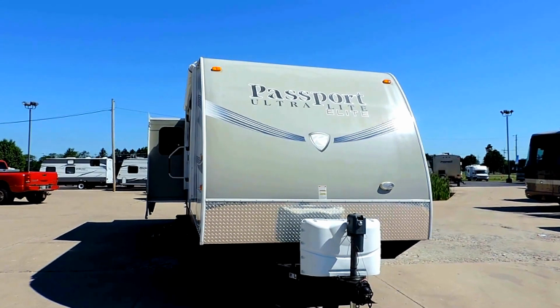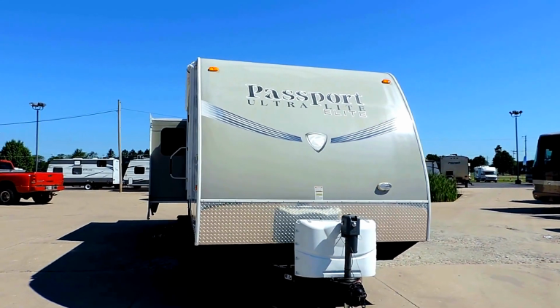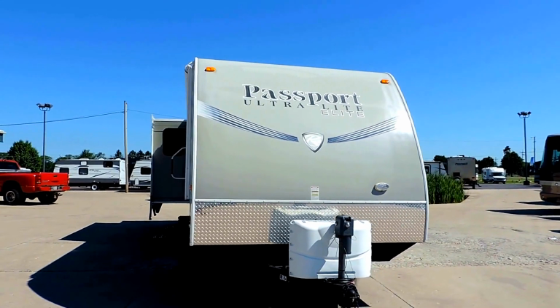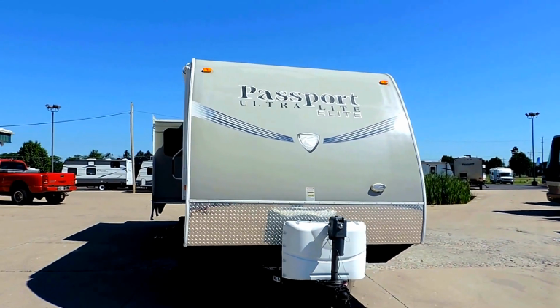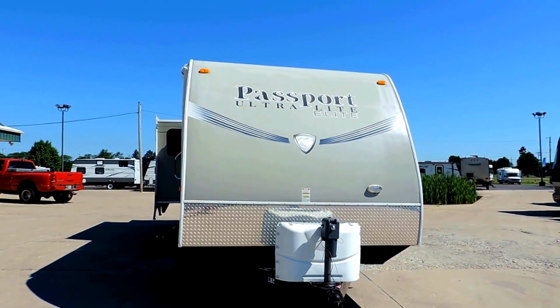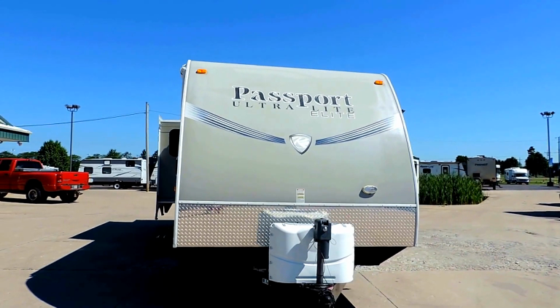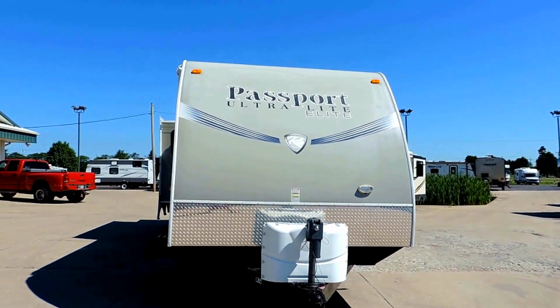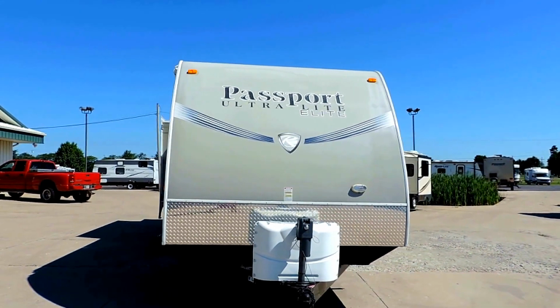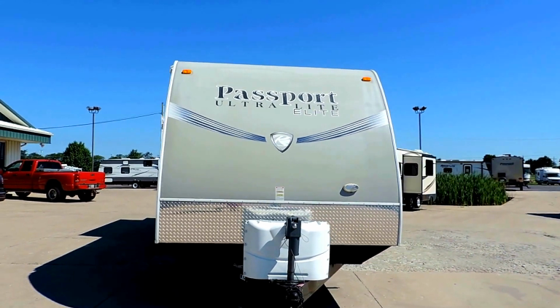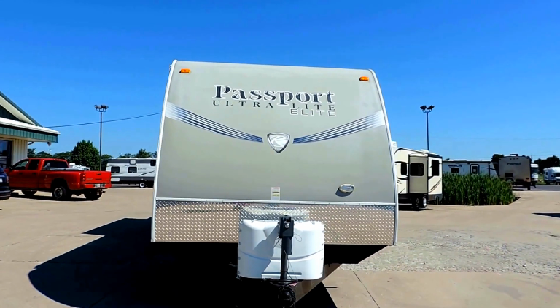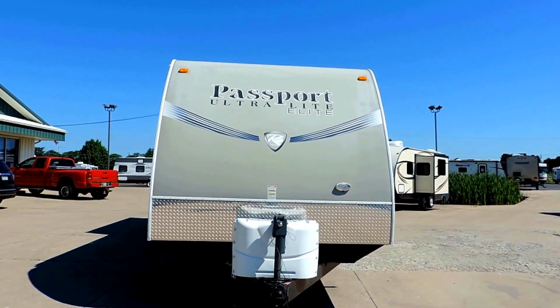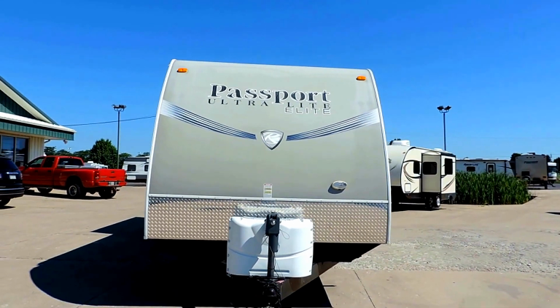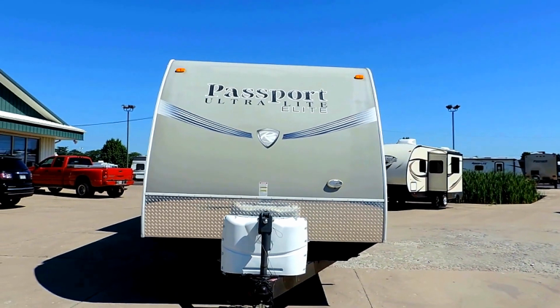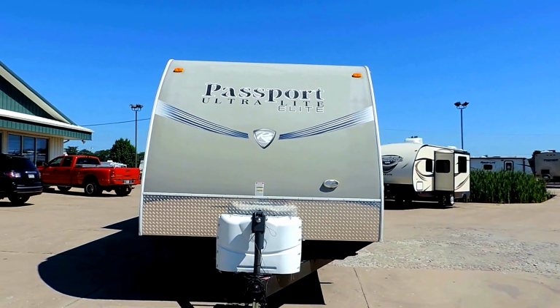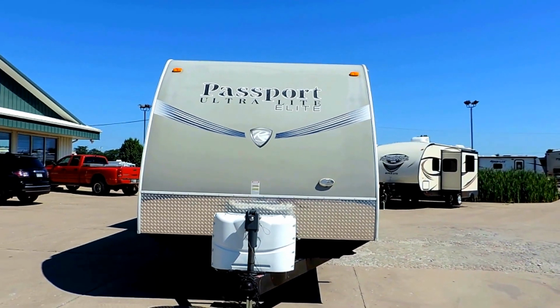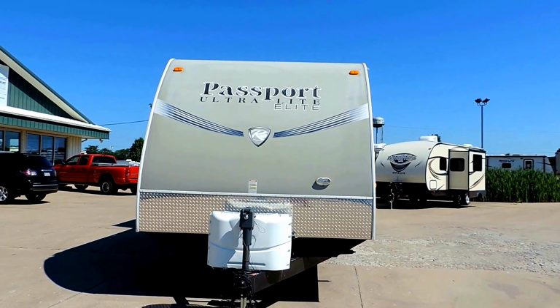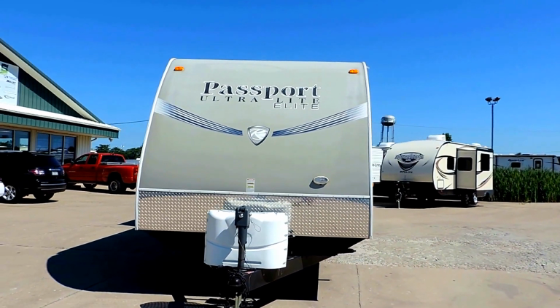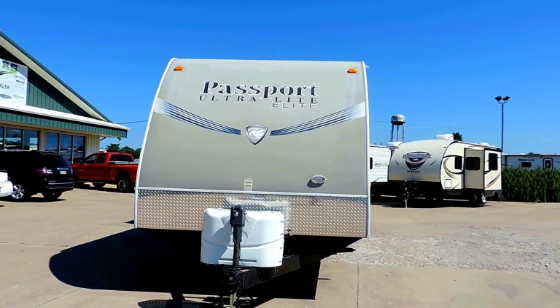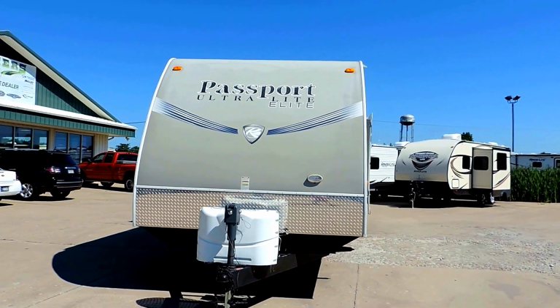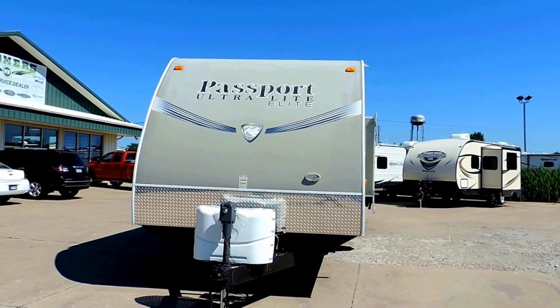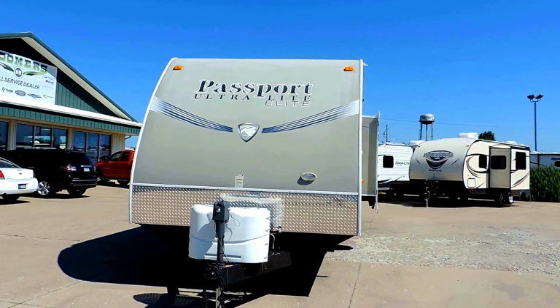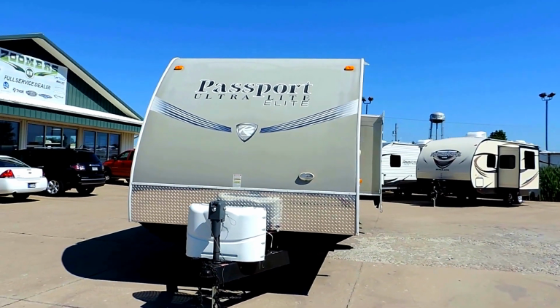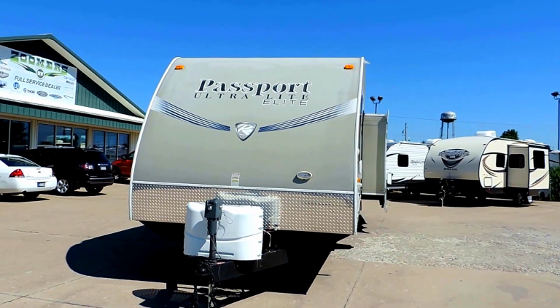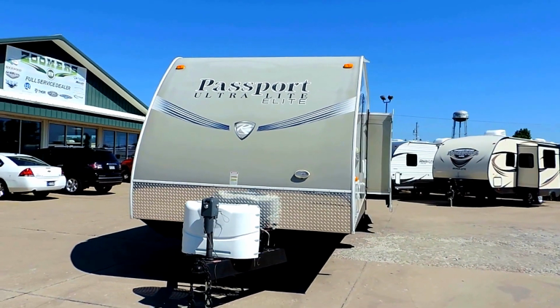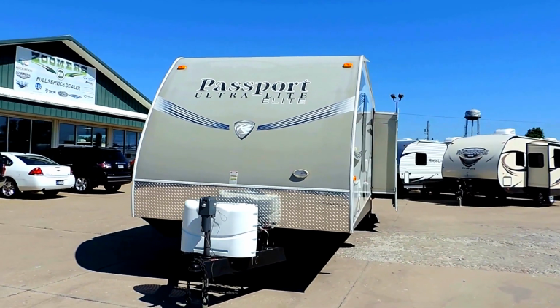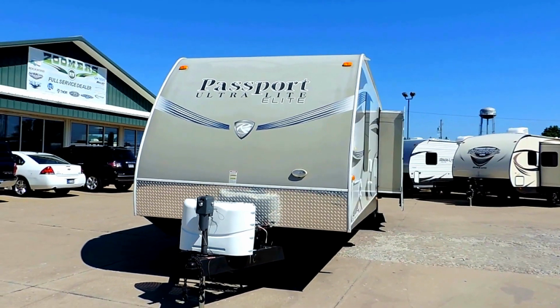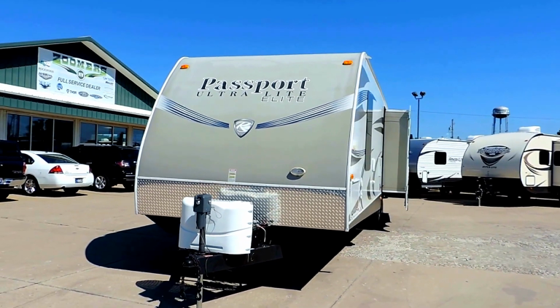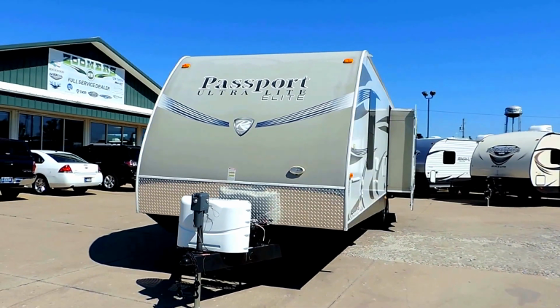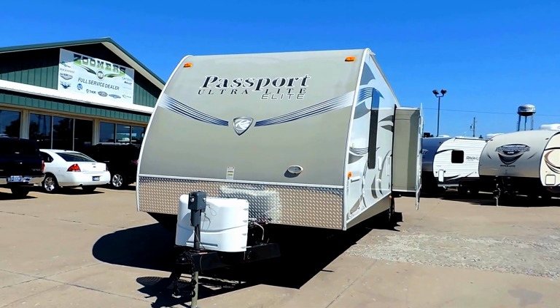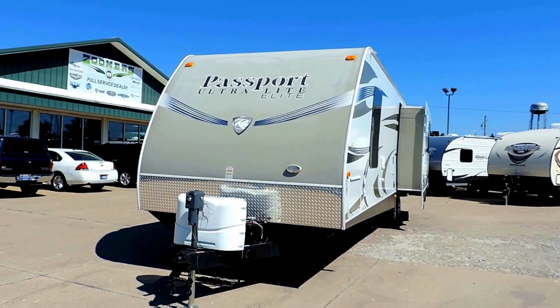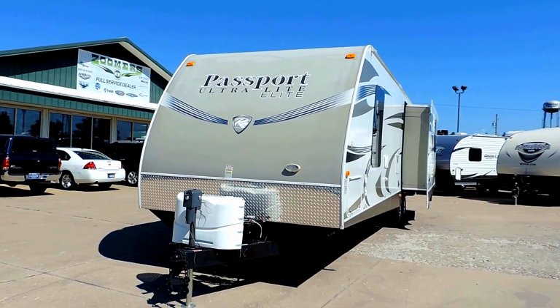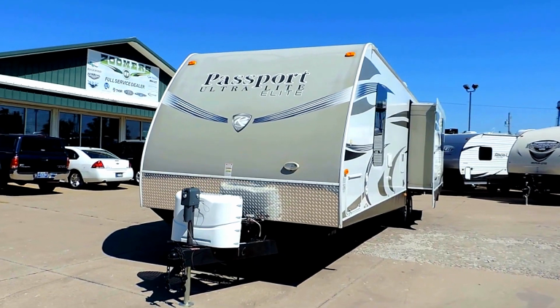It's got a 30 gallon gray water tank, 30 gallon black water tank, and a 30 gallon fresh water tank.